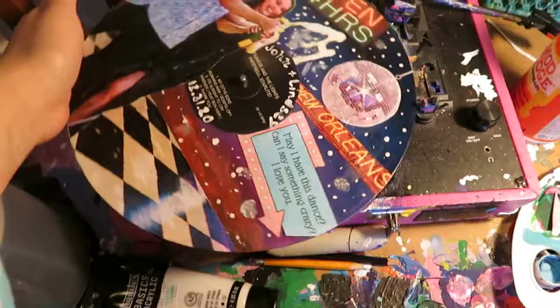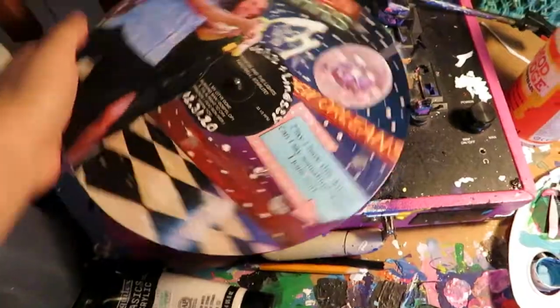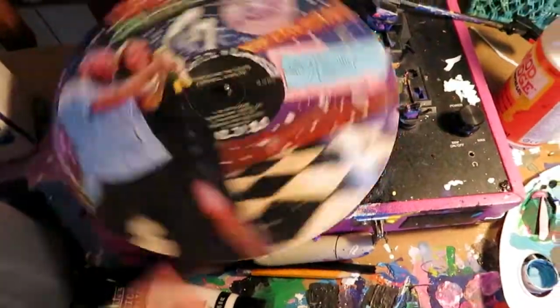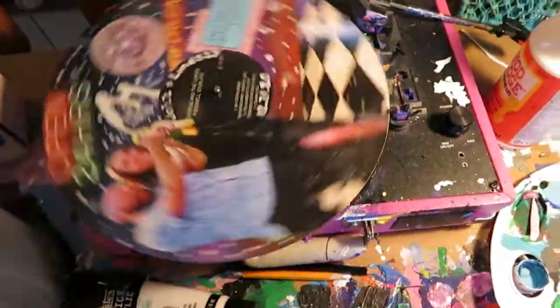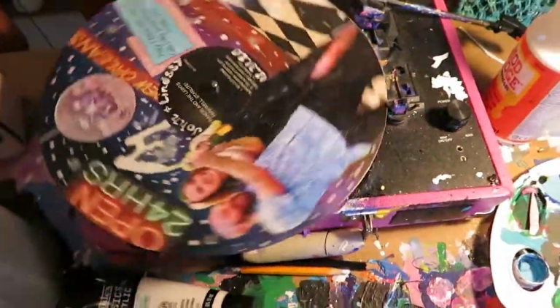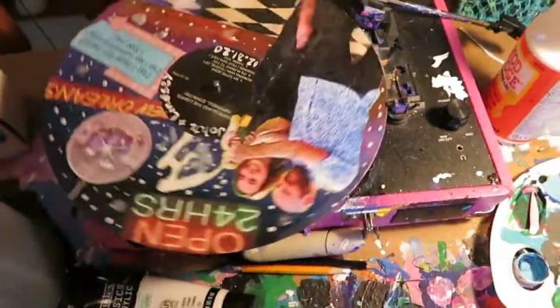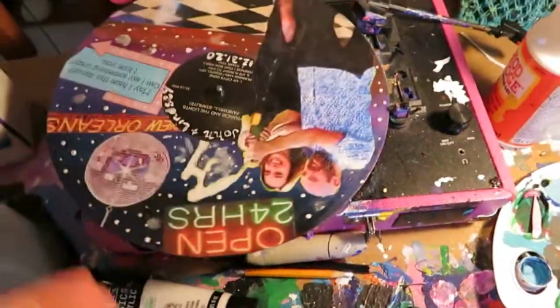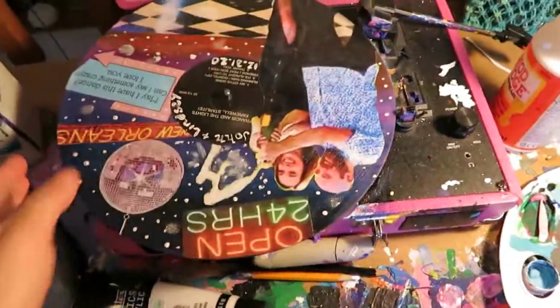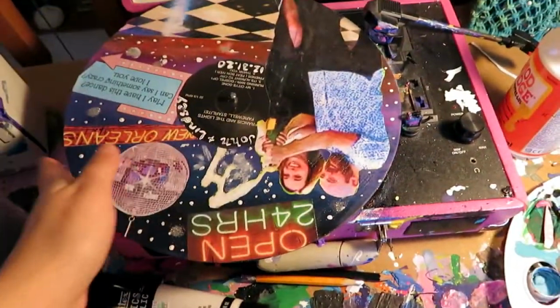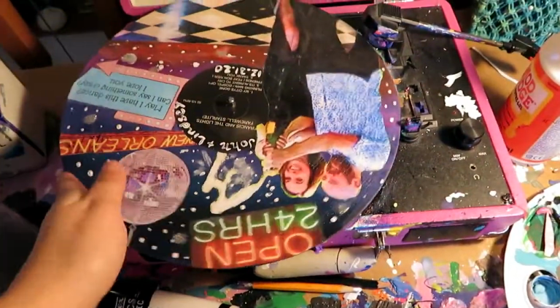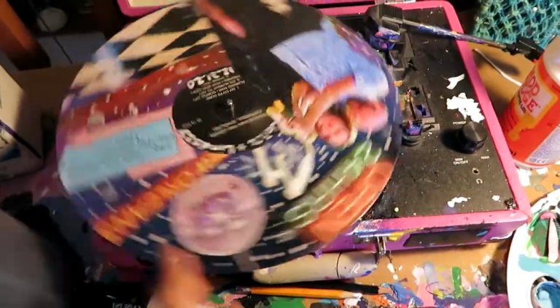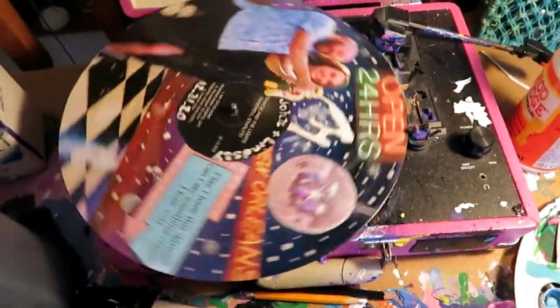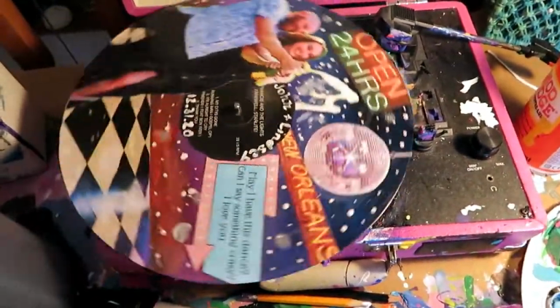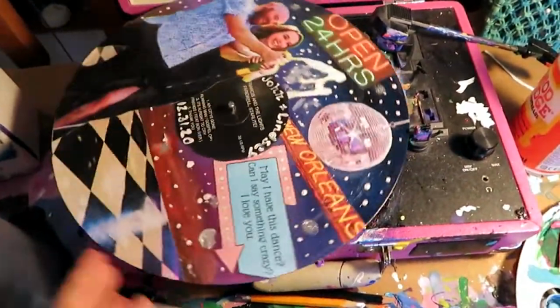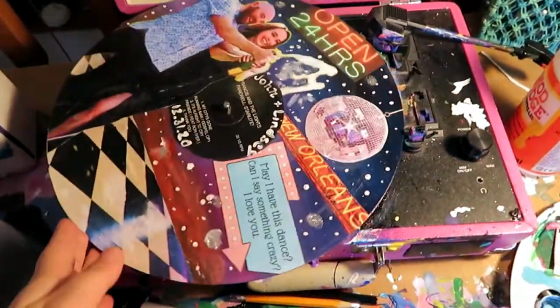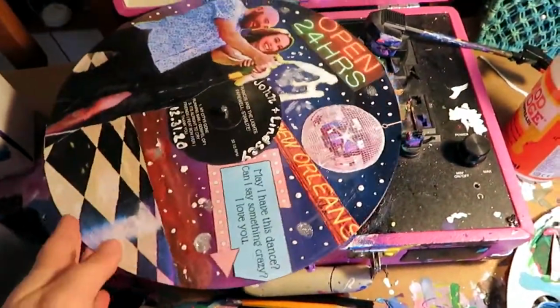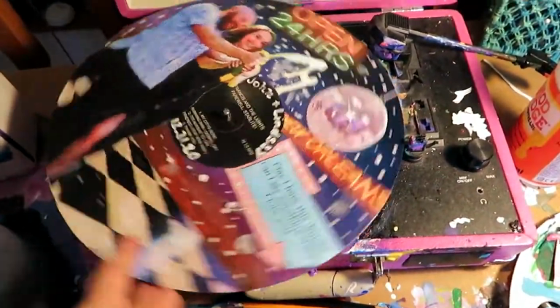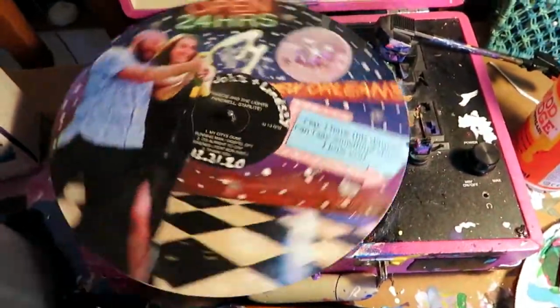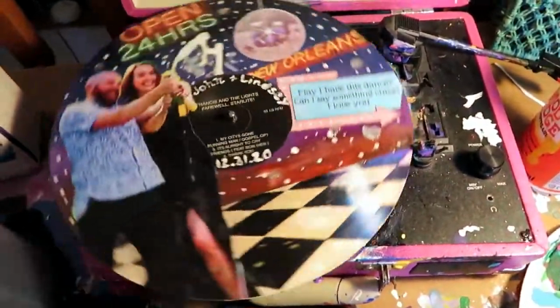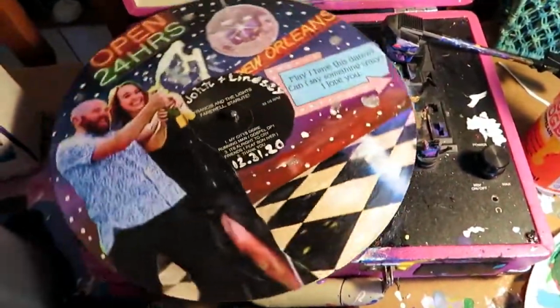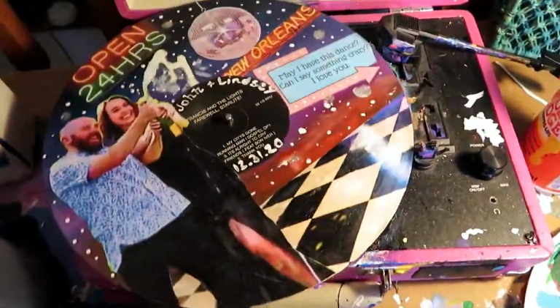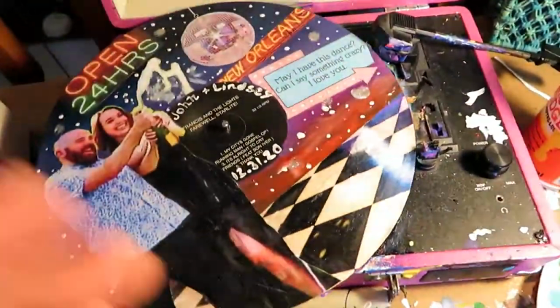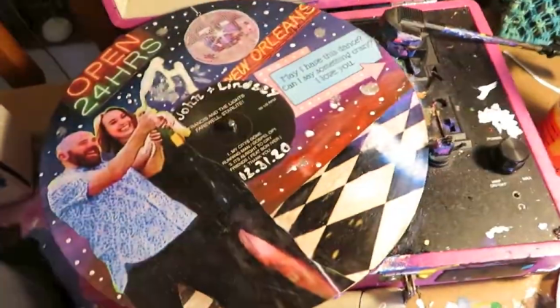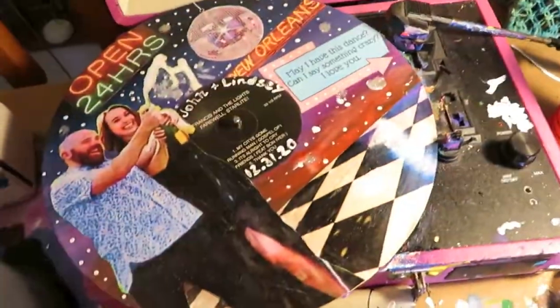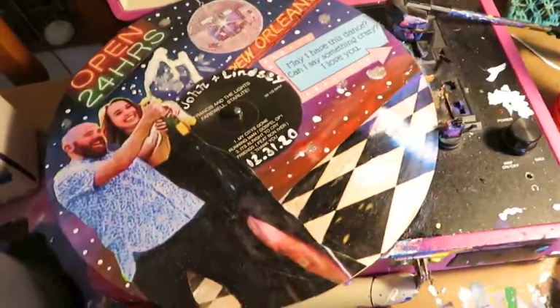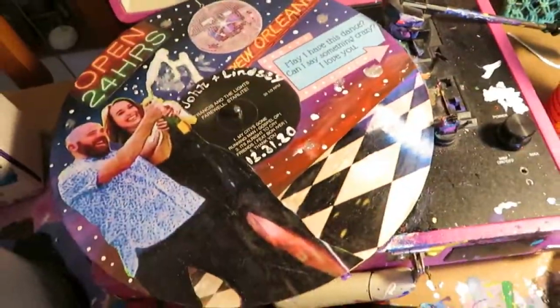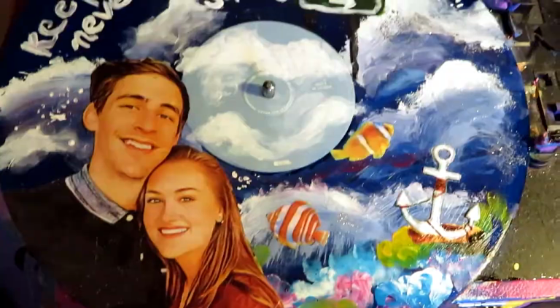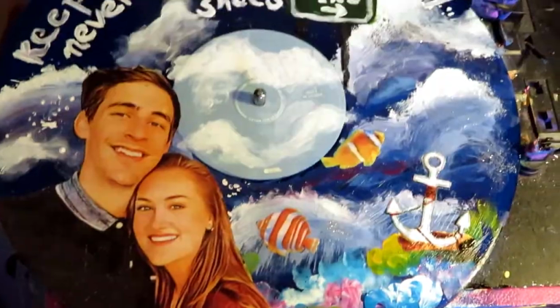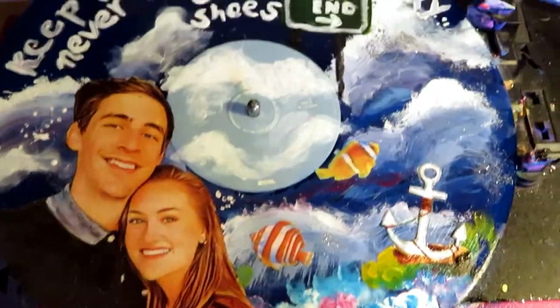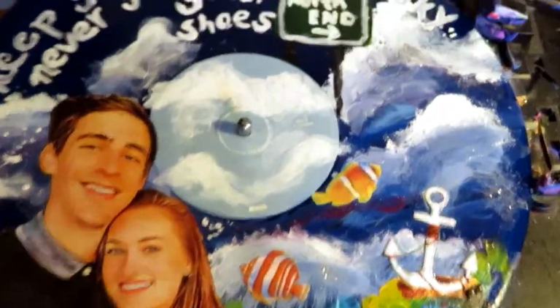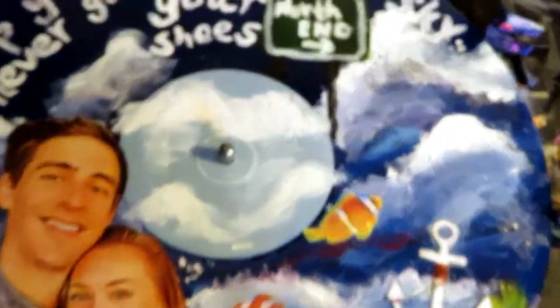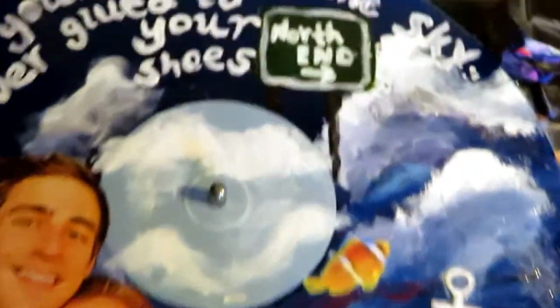Hey everyone, hope you guys enjoy coming along with me to create these two custom couple pieces.